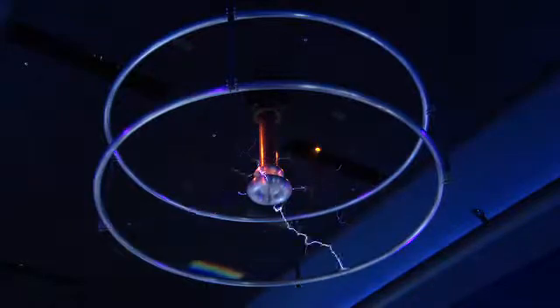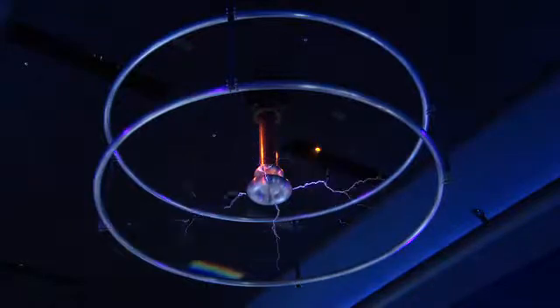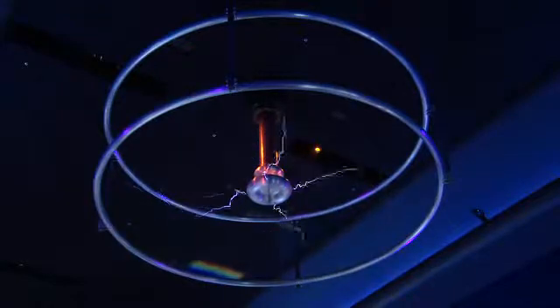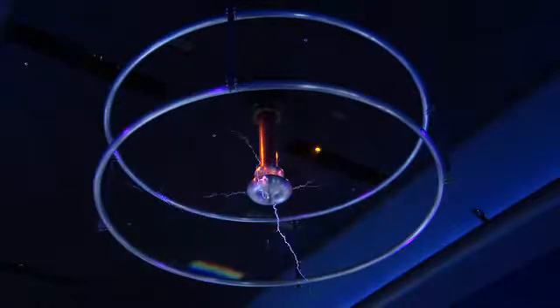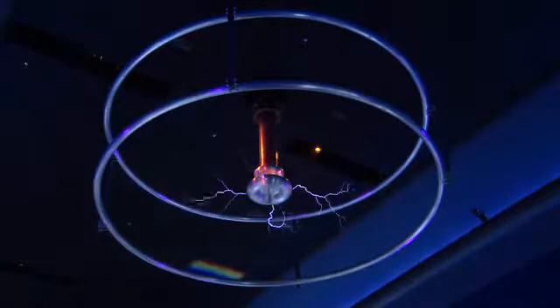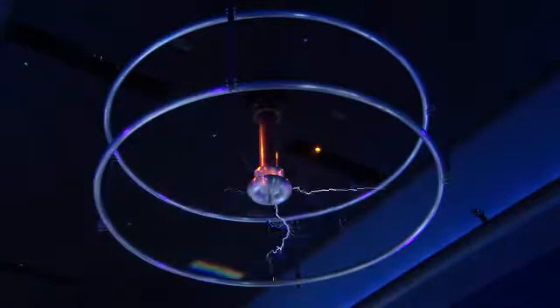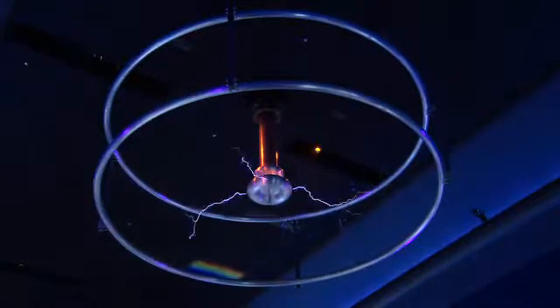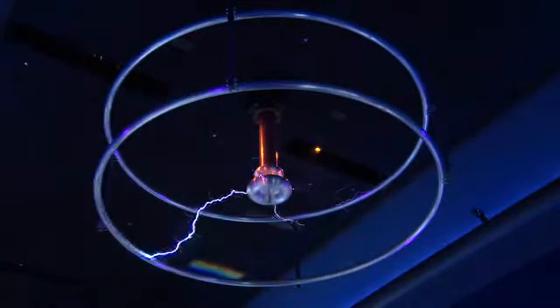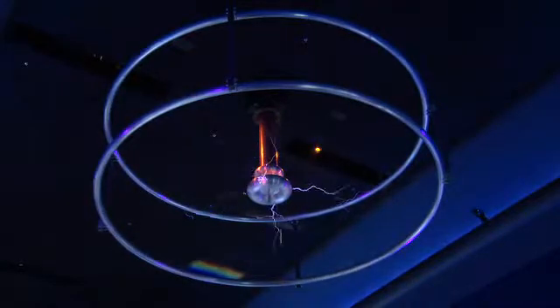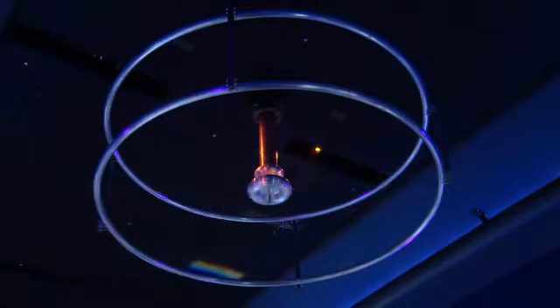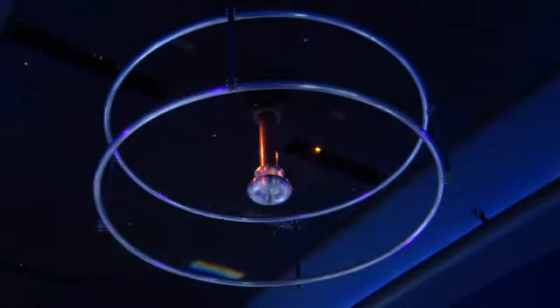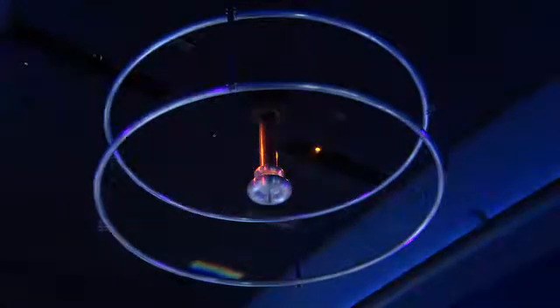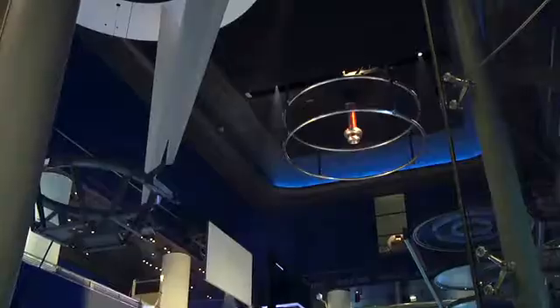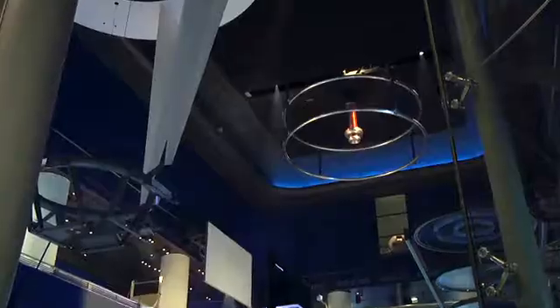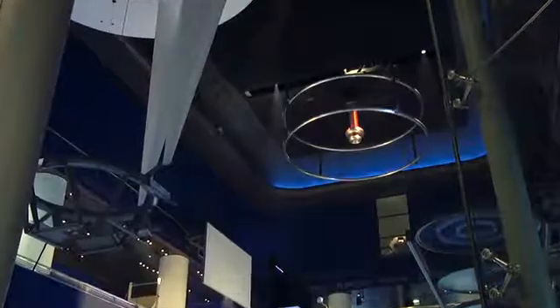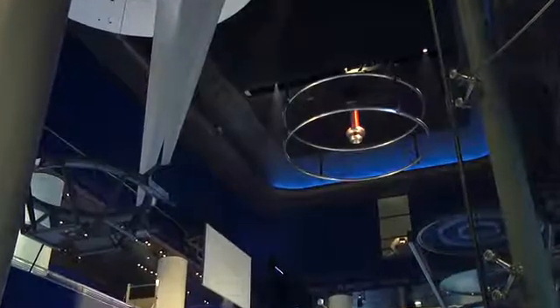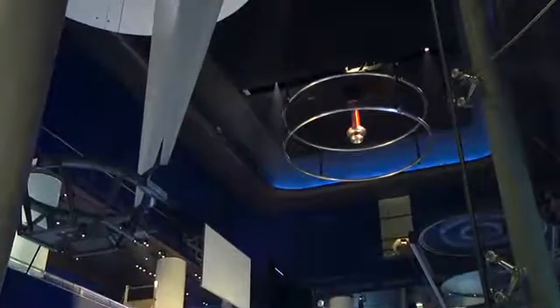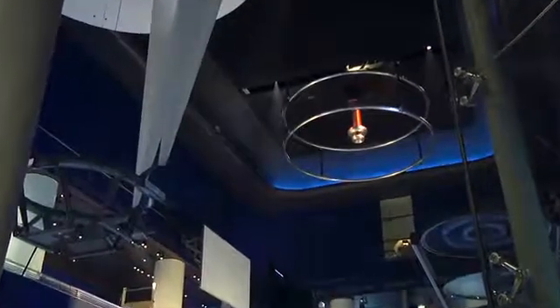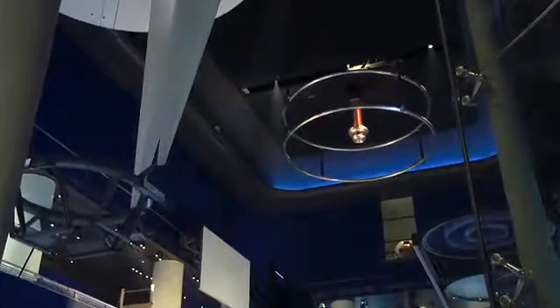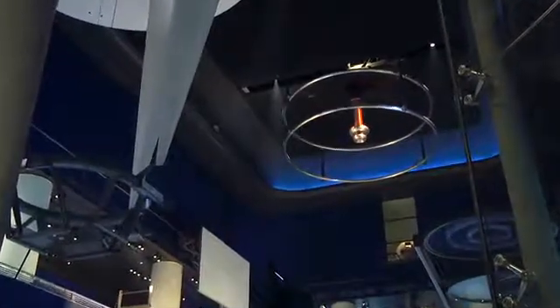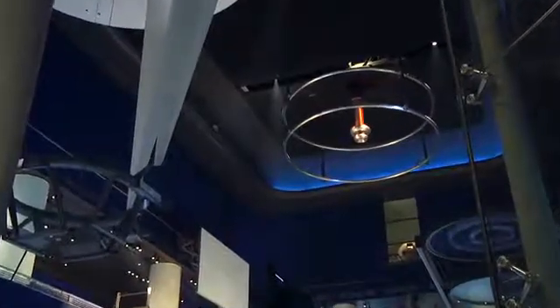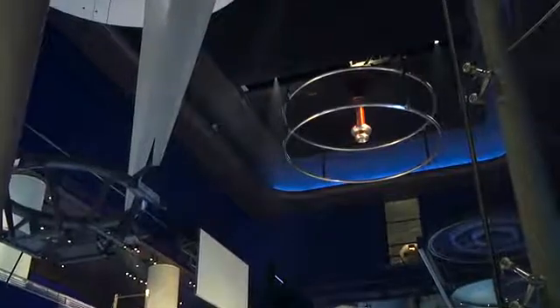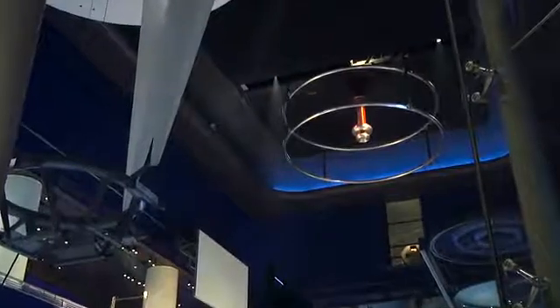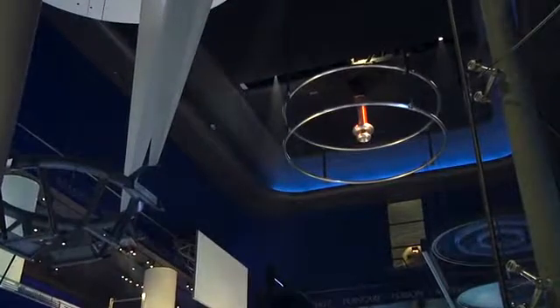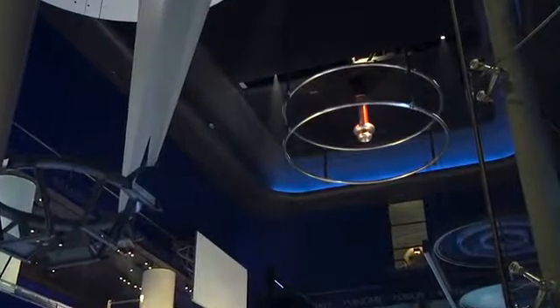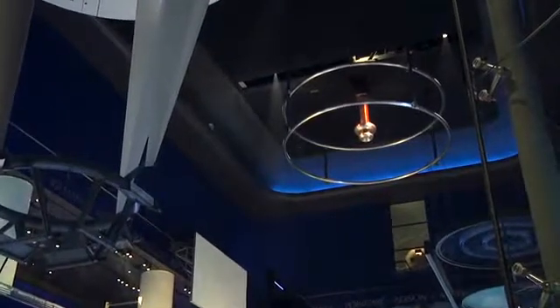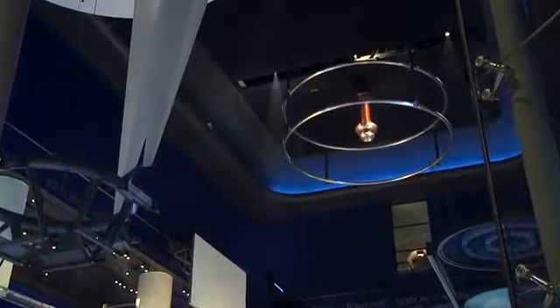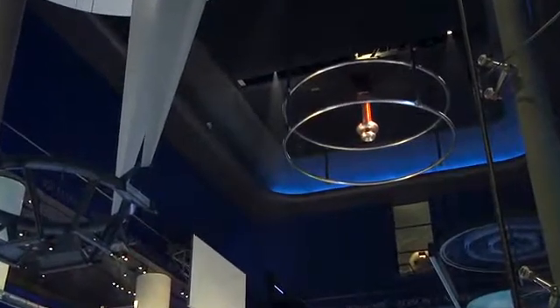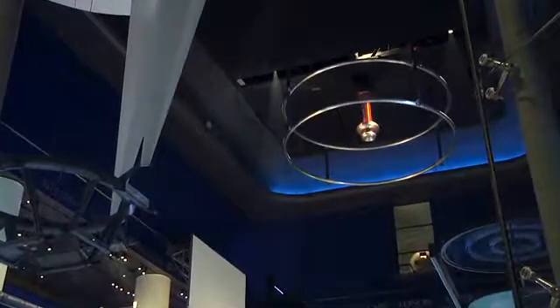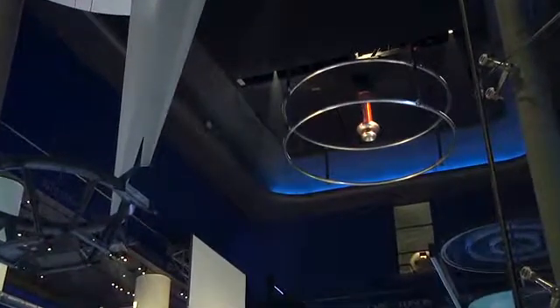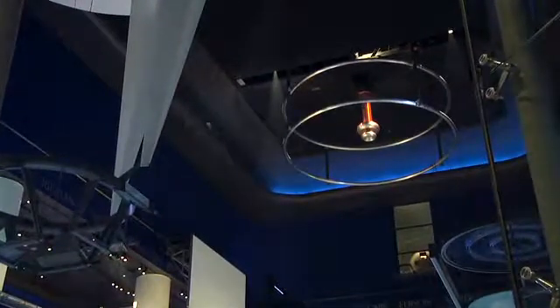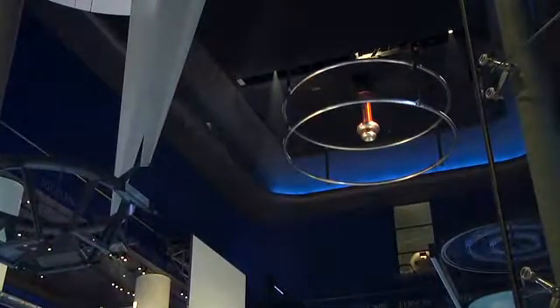The Tesla coil is a dramatic display of electricity and magnetism. Charges separate and then recombine in a giant spark.